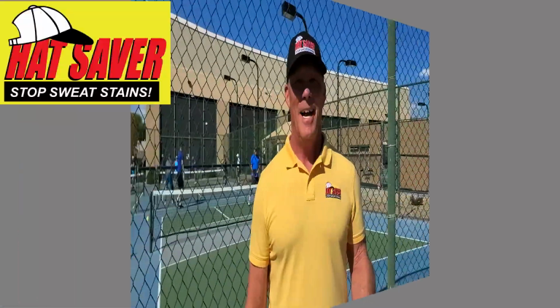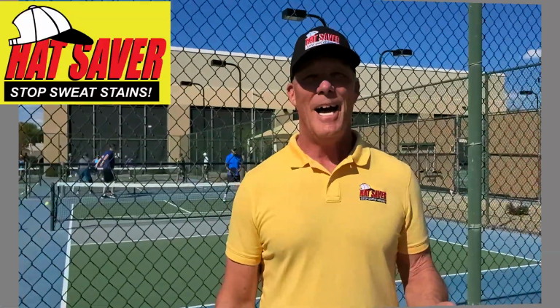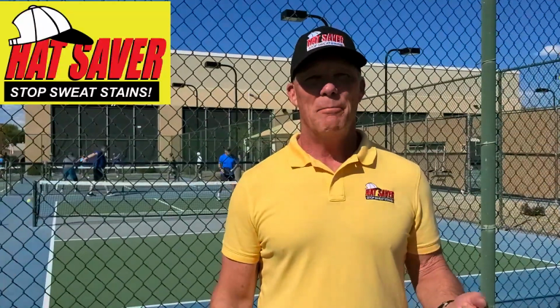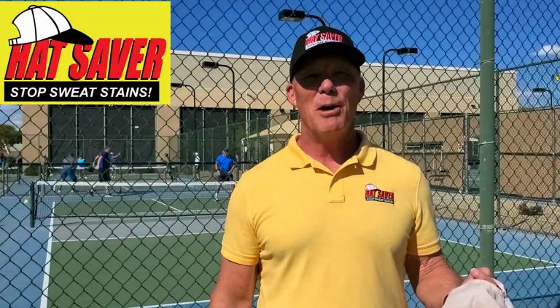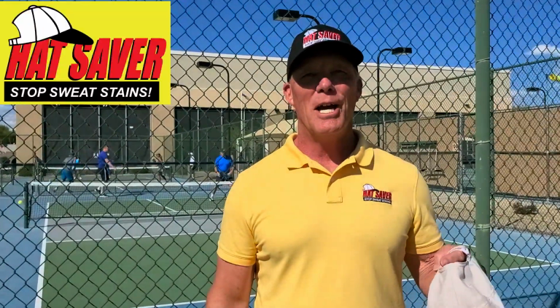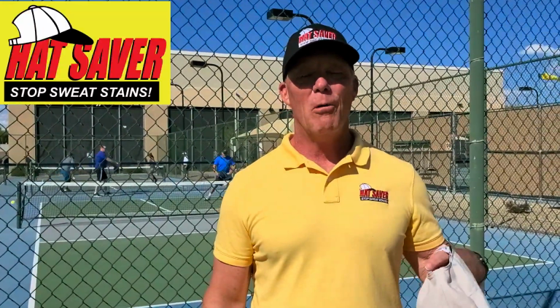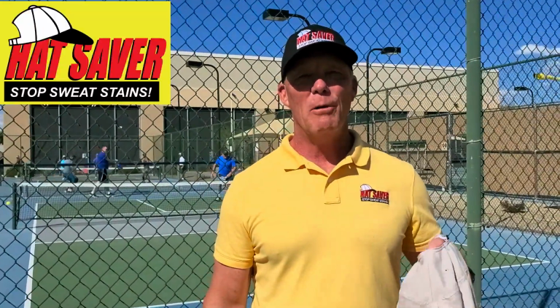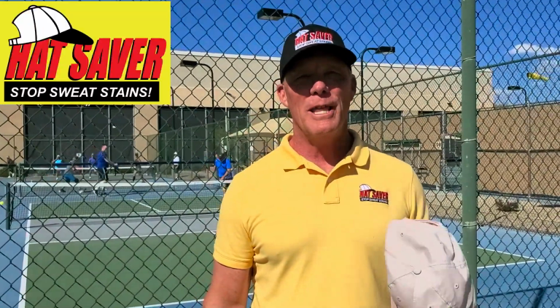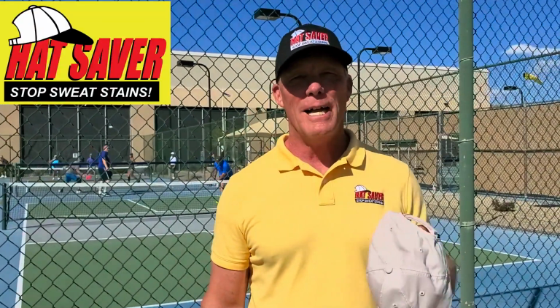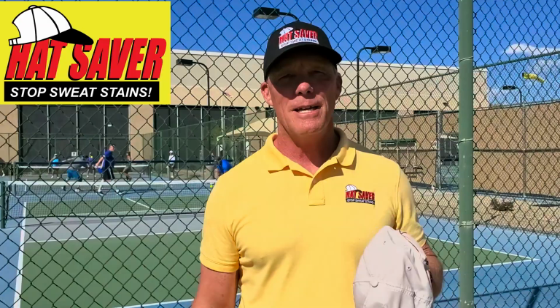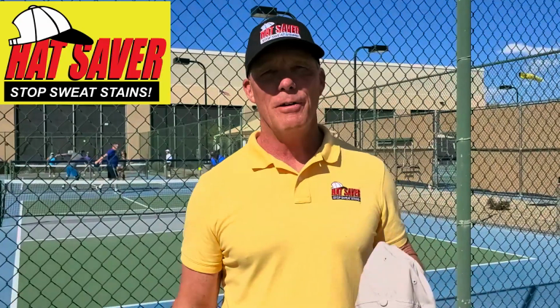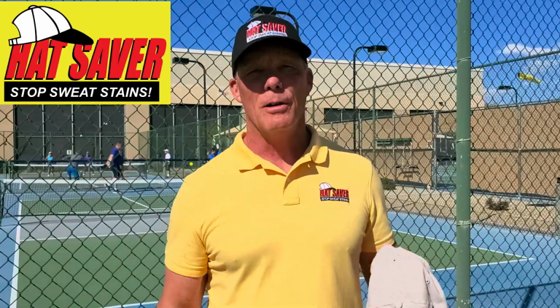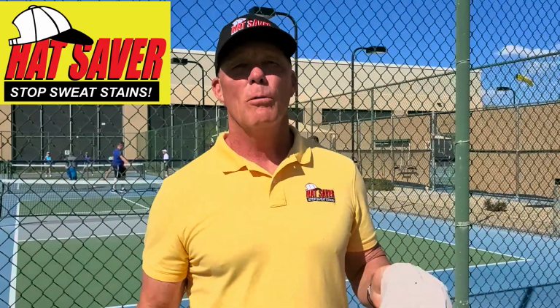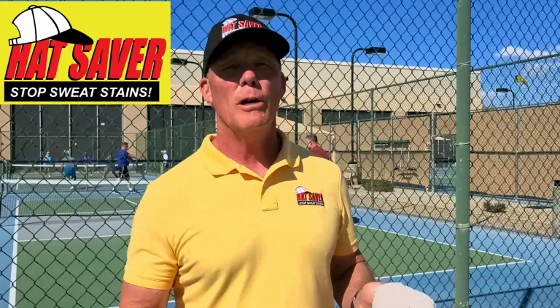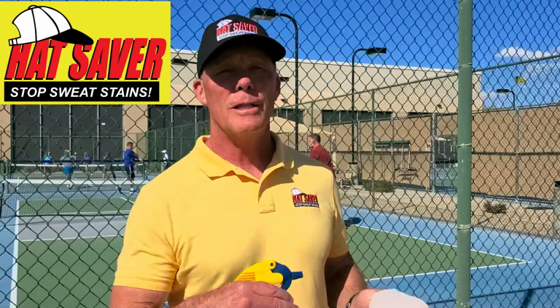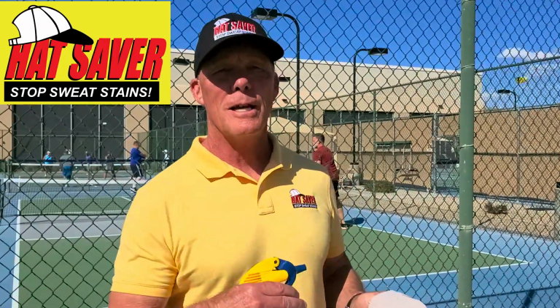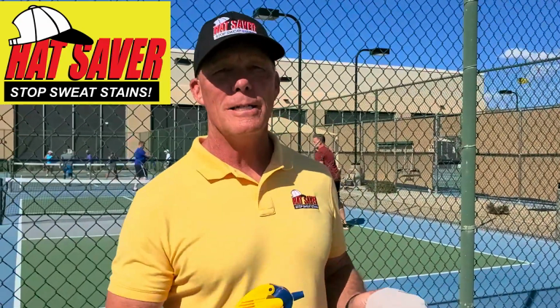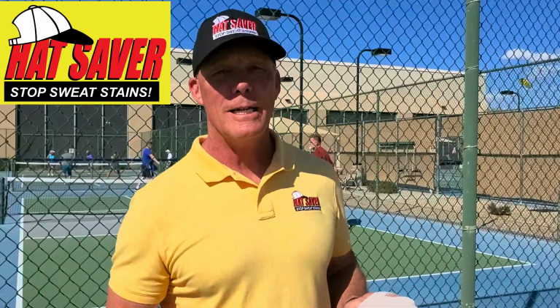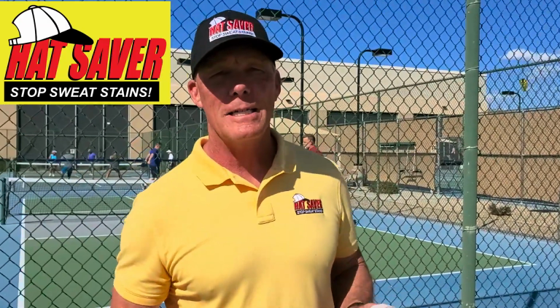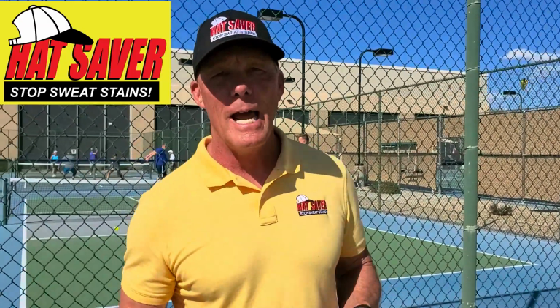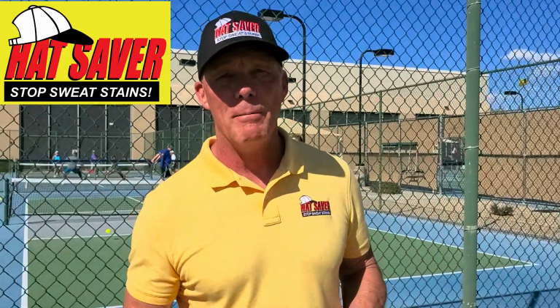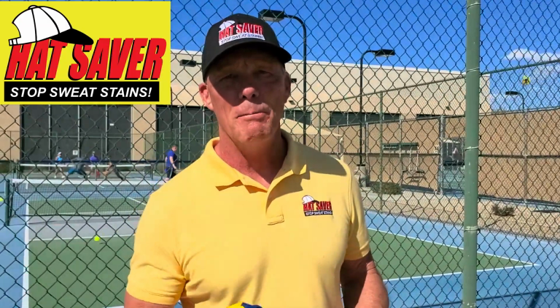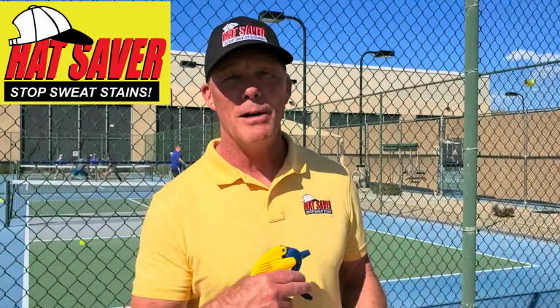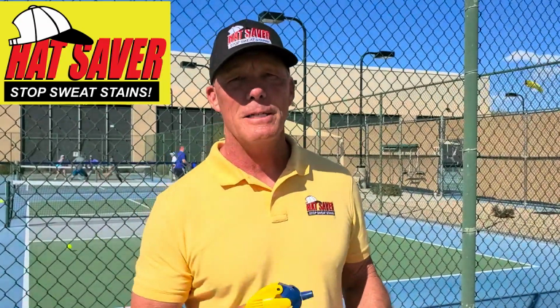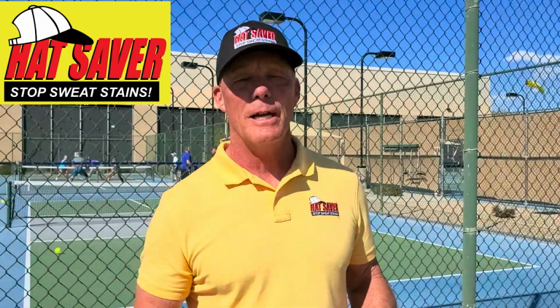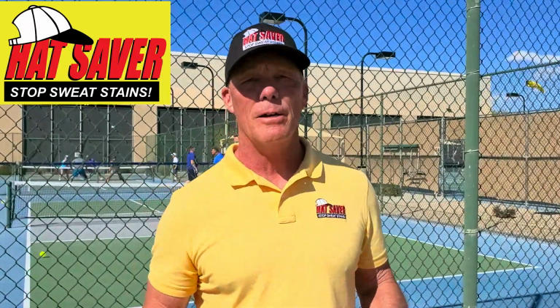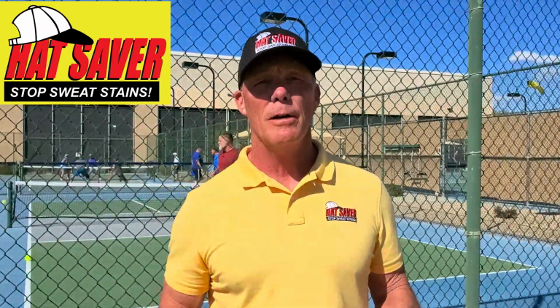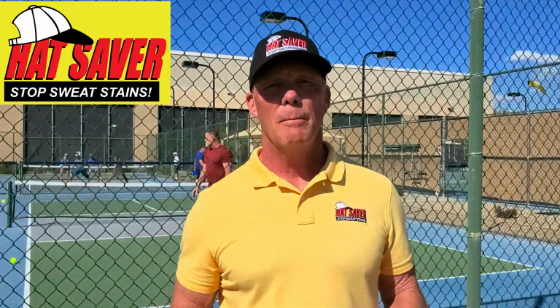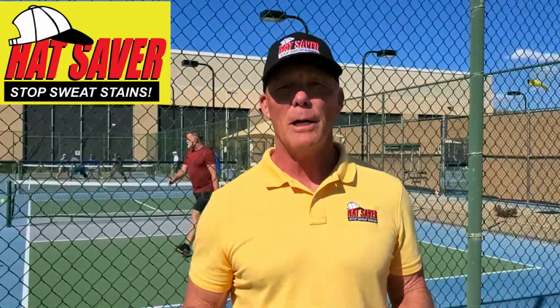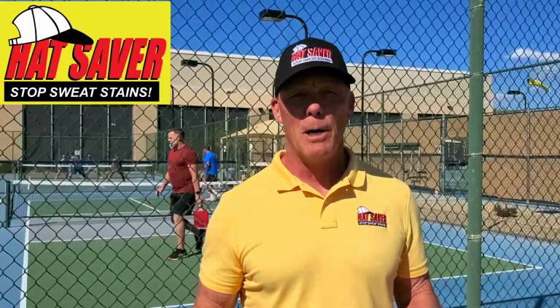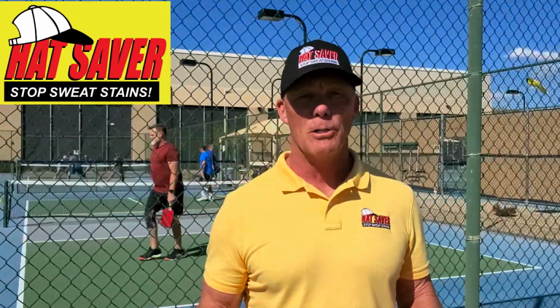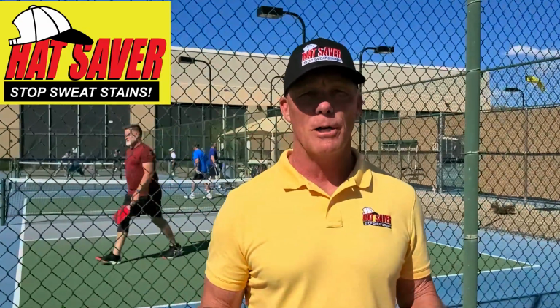Hi, I'm Barry Carraway with Hat Saver. We're here at the Sun City Slam at the Marinette Center pickleball tournament.